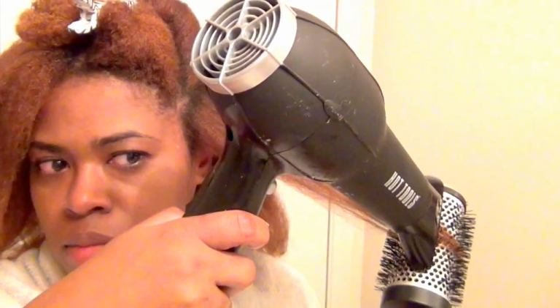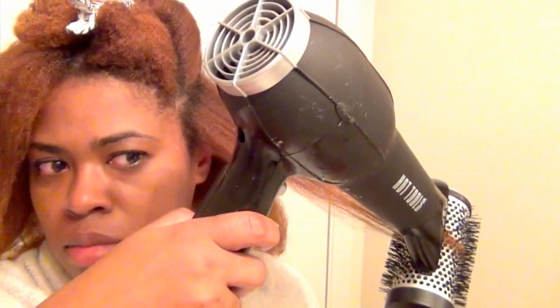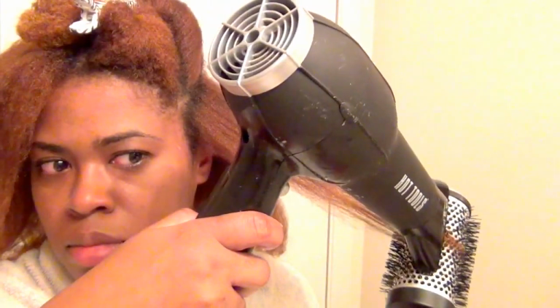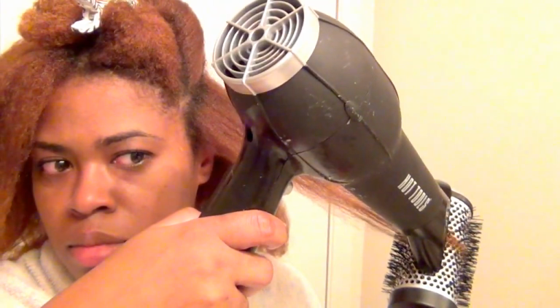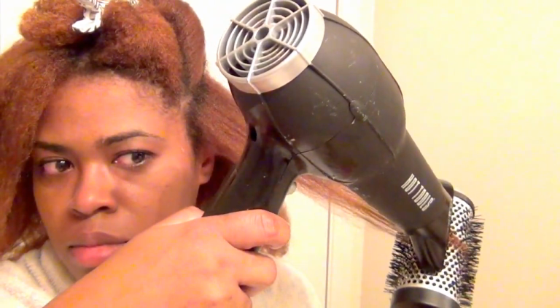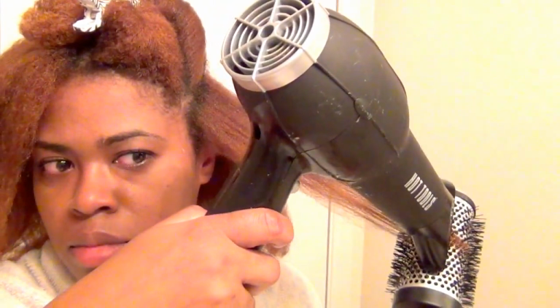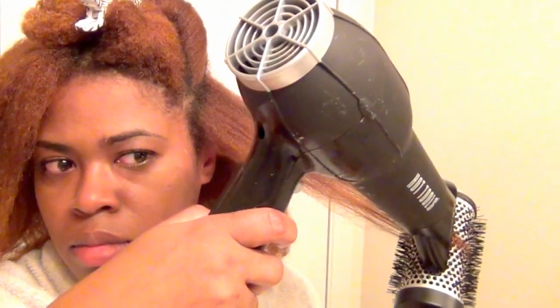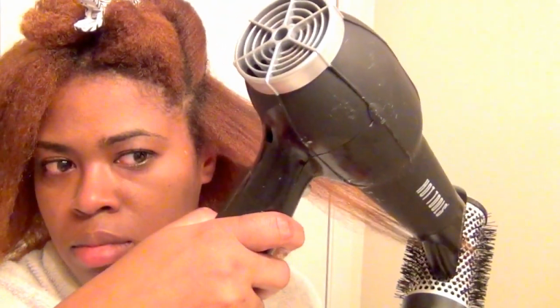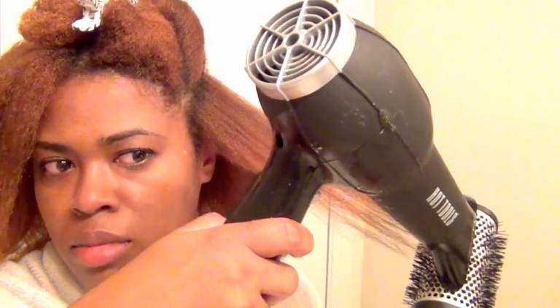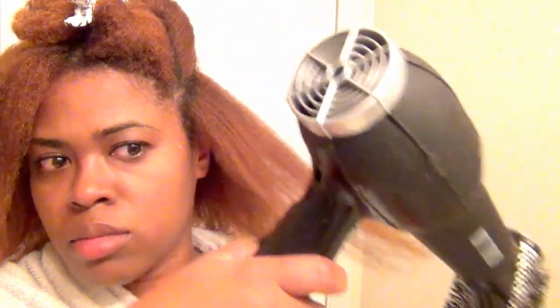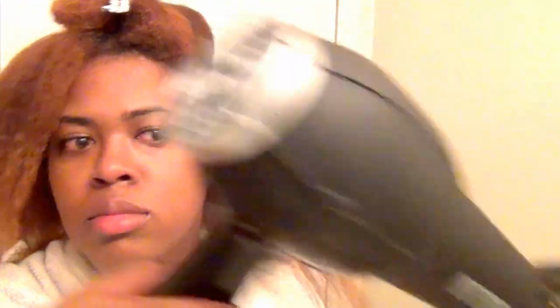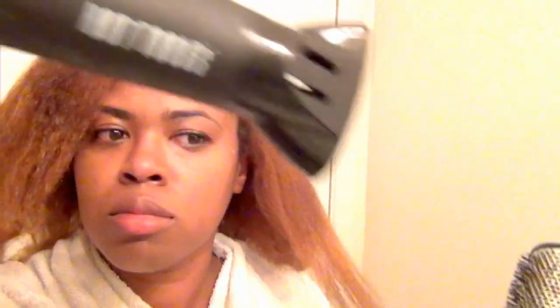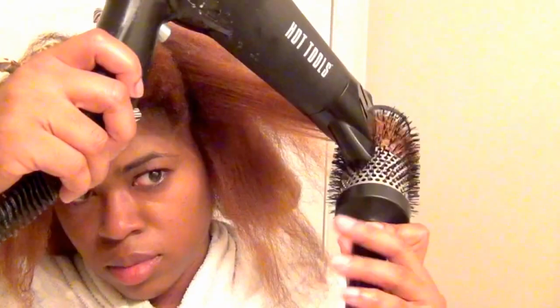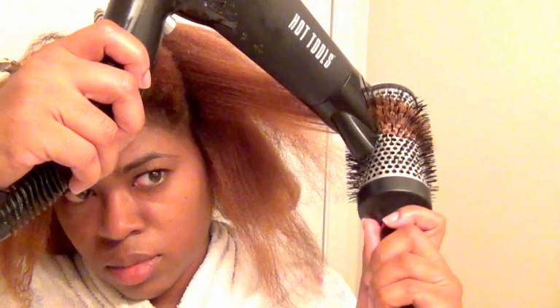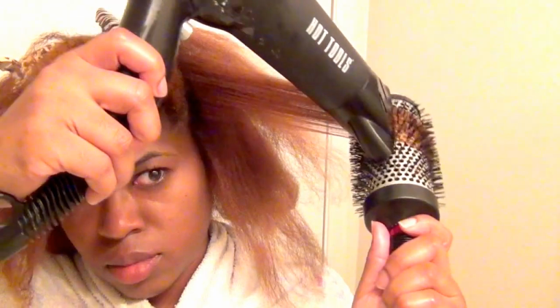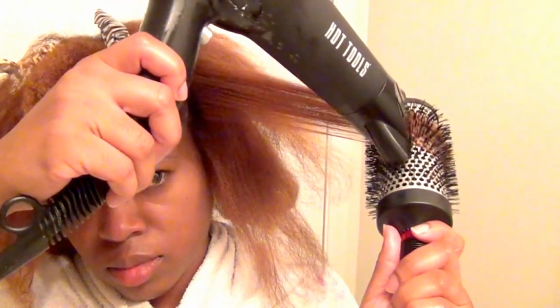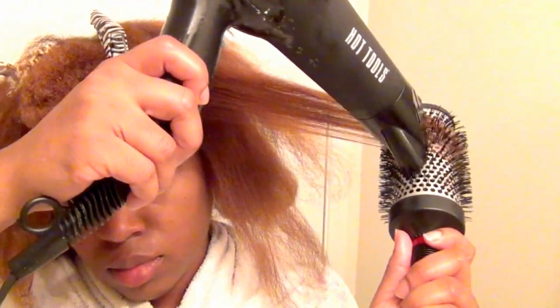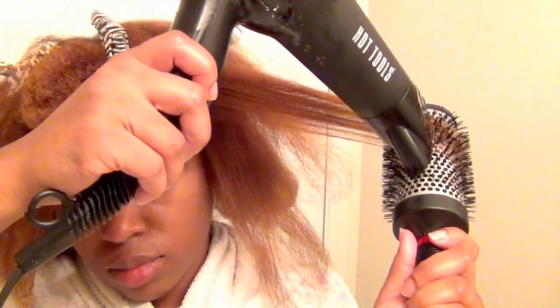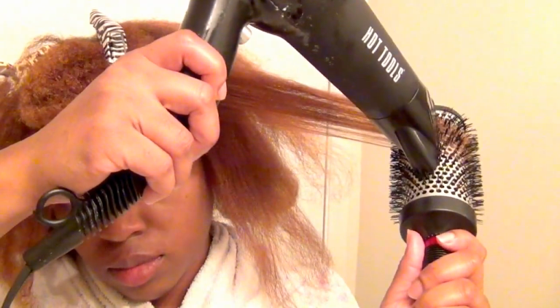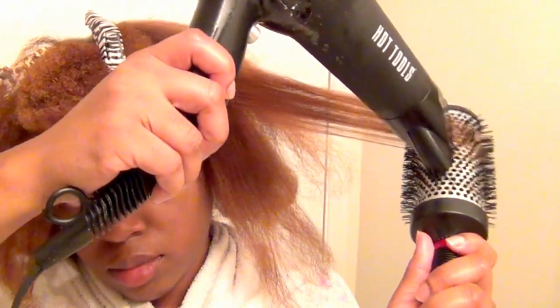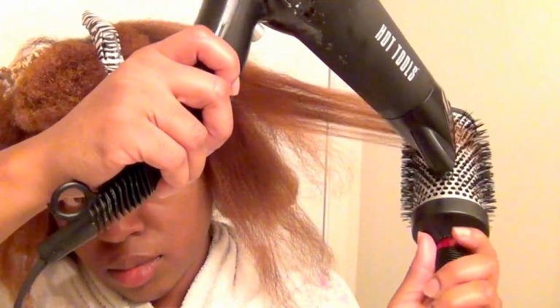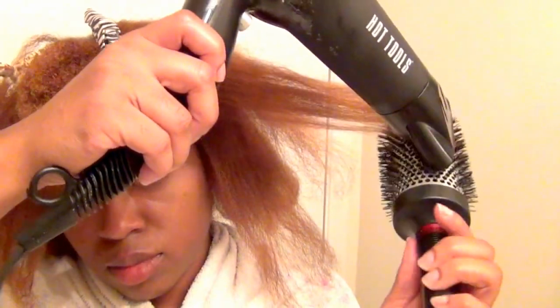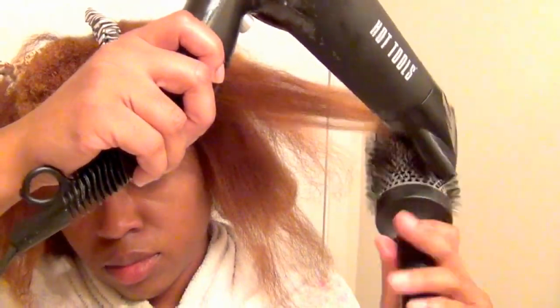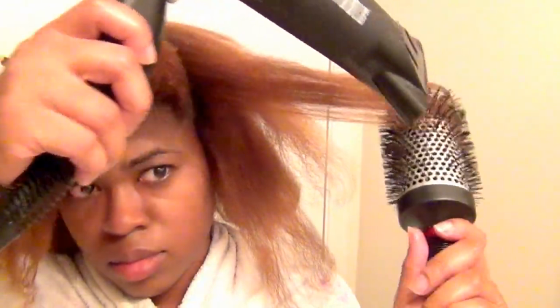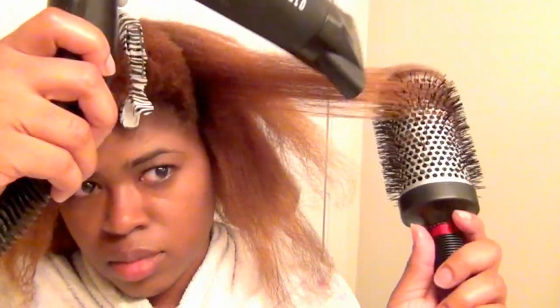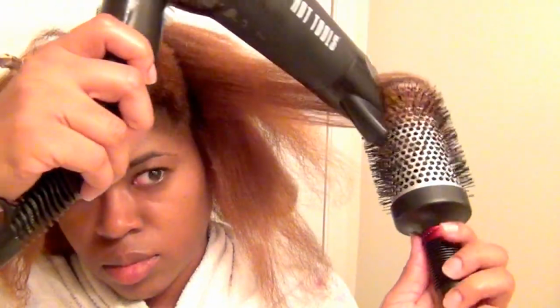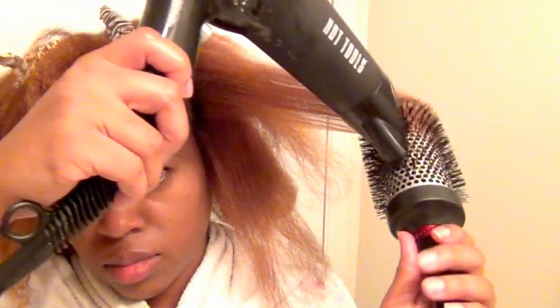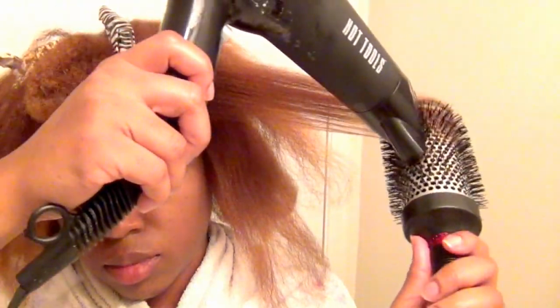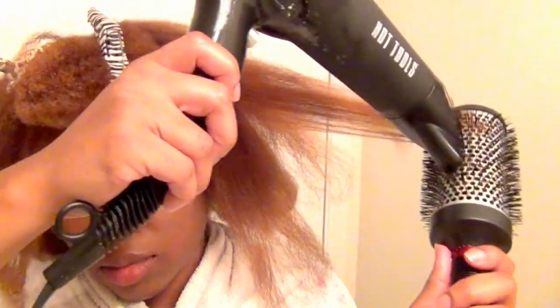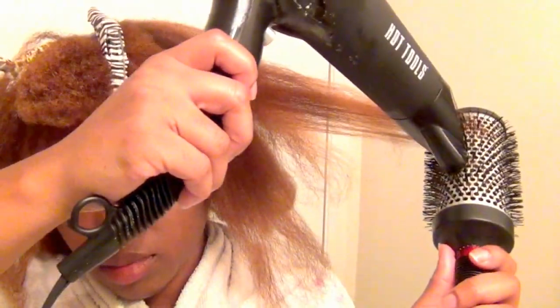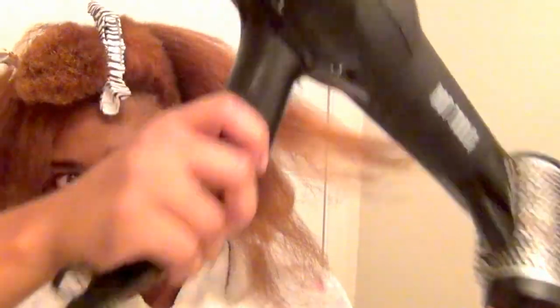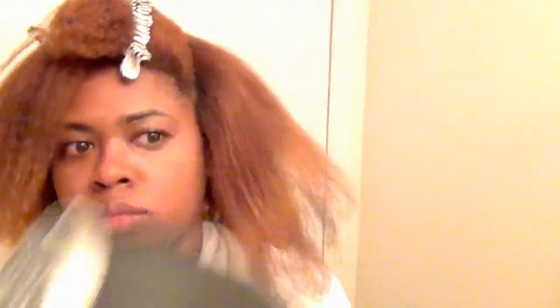Midway through I started to use a thermal brush because it's better at smoothing out my ends, because that area always folds back on itself.